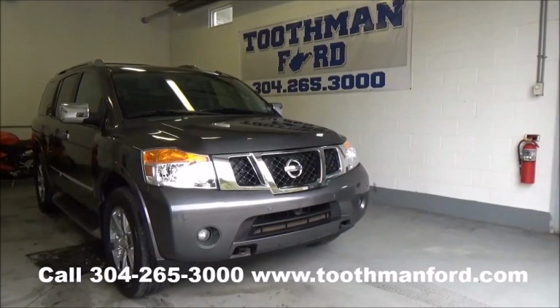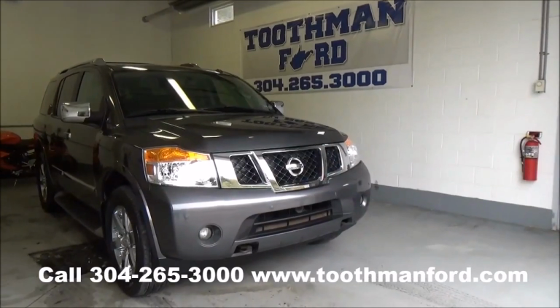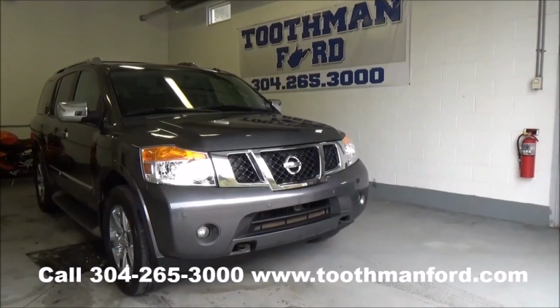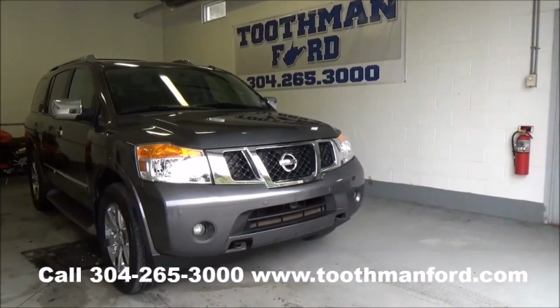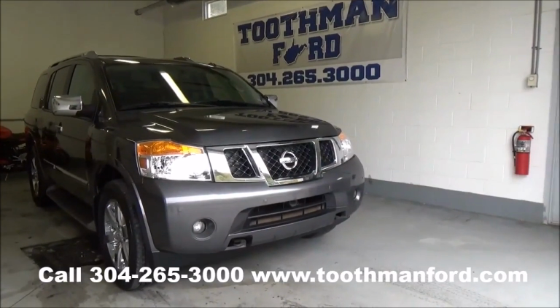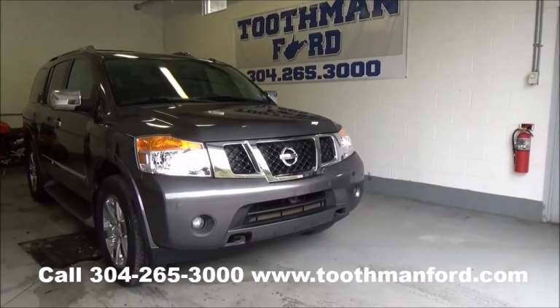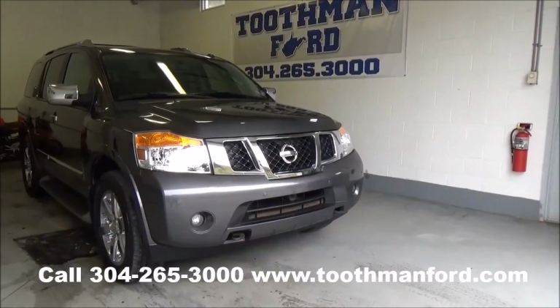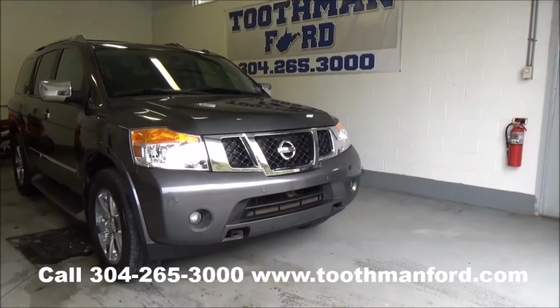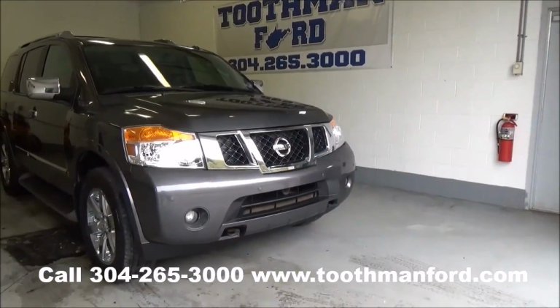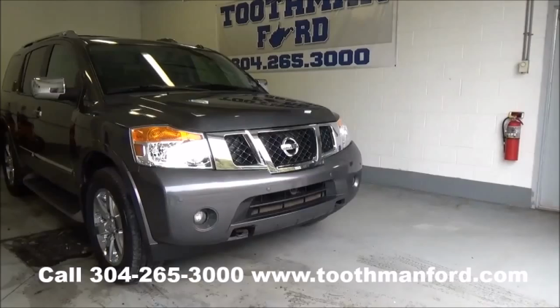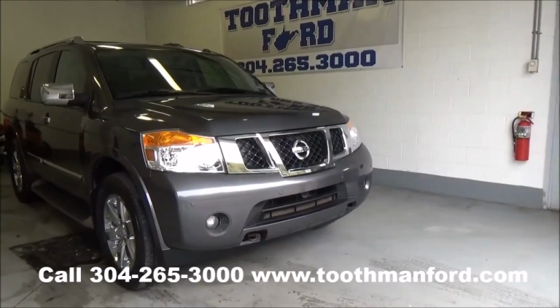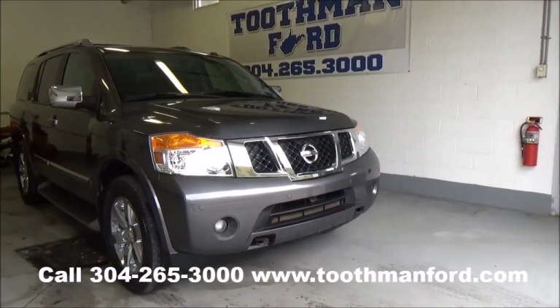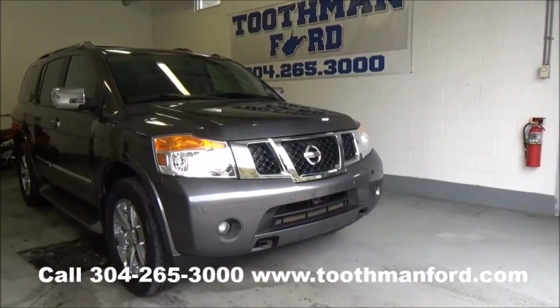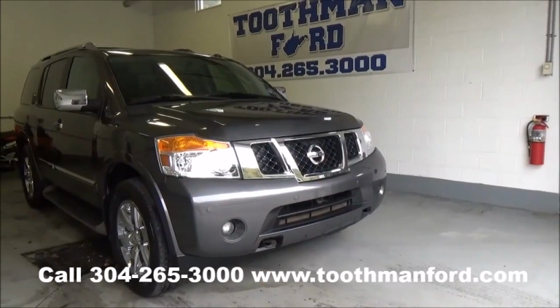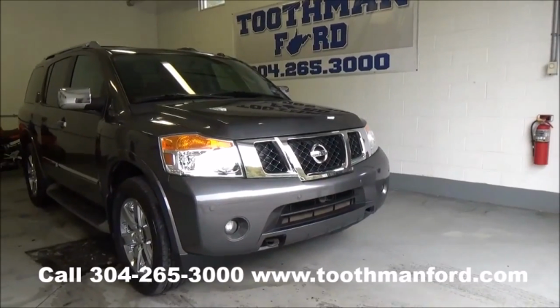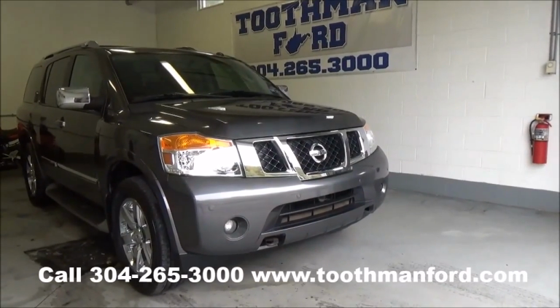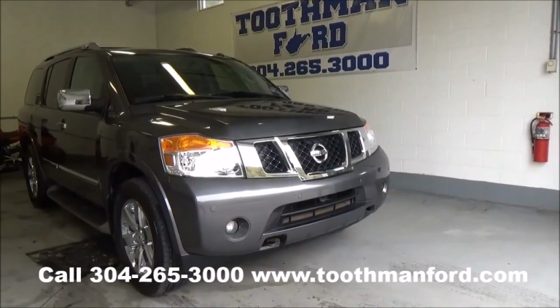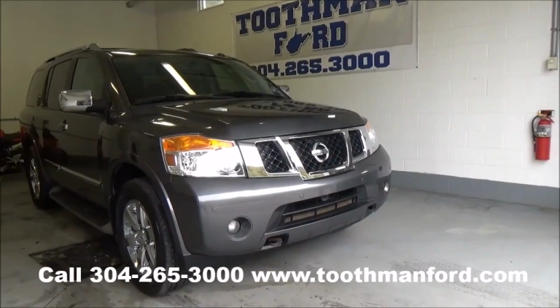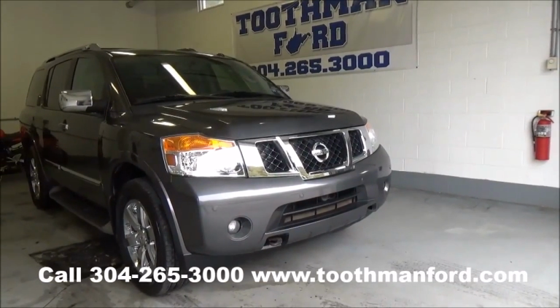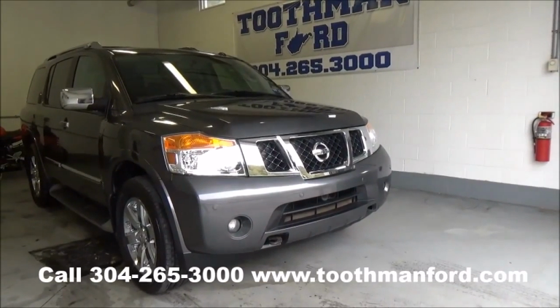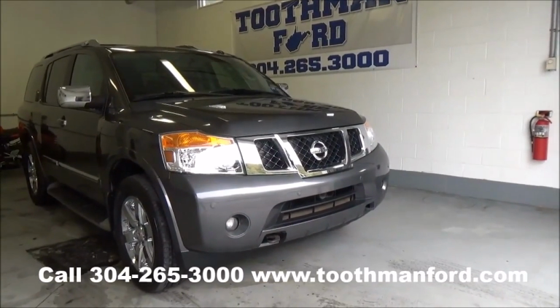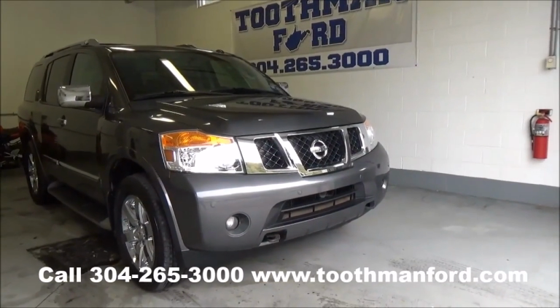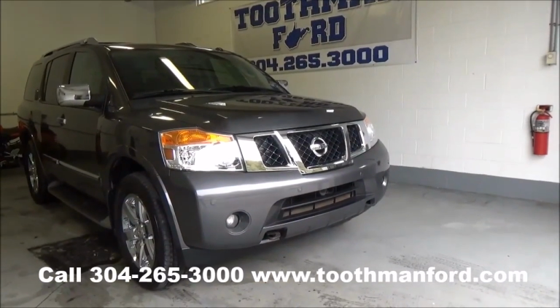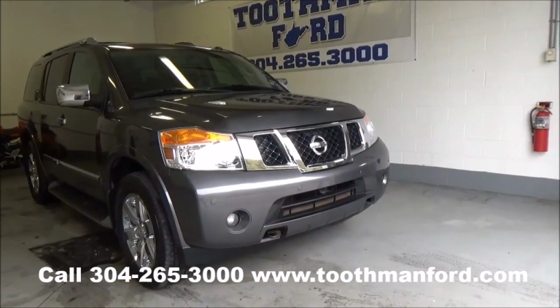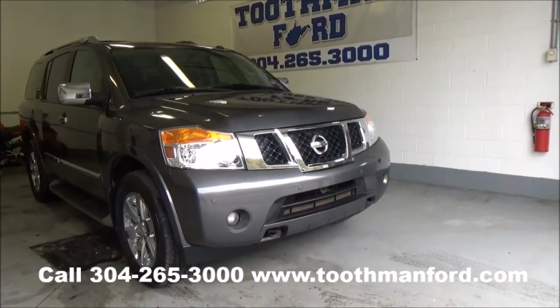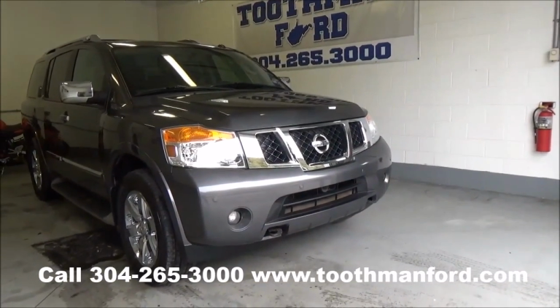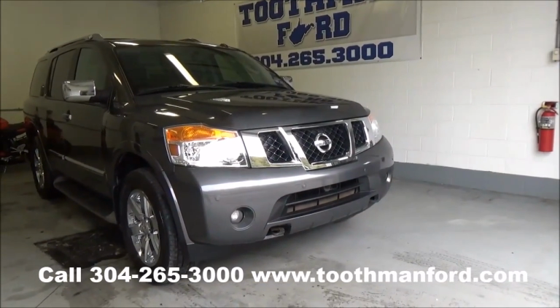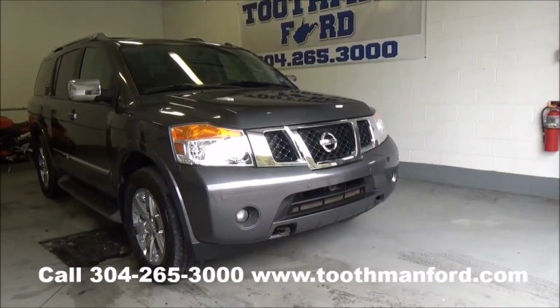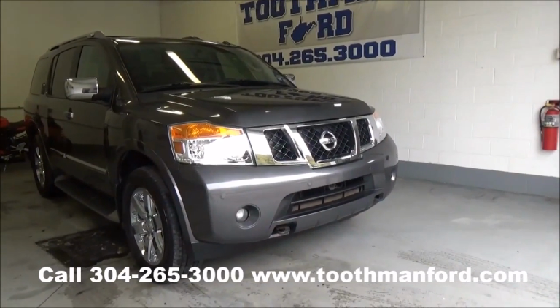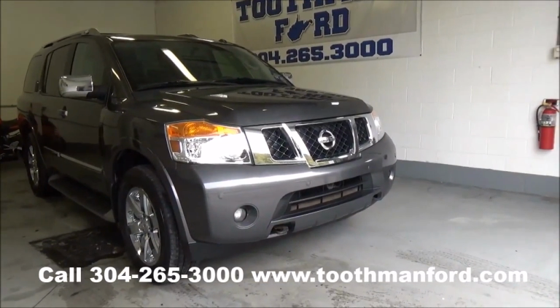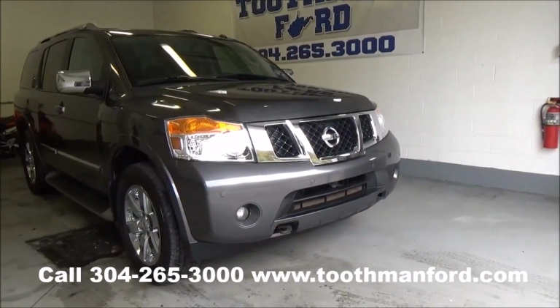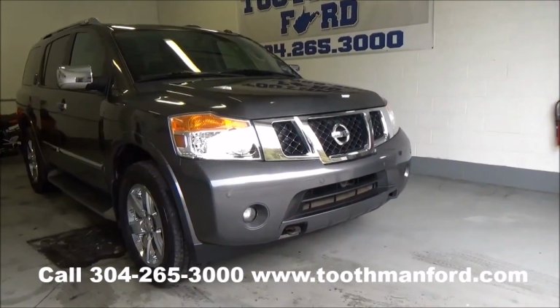Rachel Toothman Ford. Visit us at ToothmanFord.com. I have a 2011 Nissan Armada, it's a Platinum Edition.